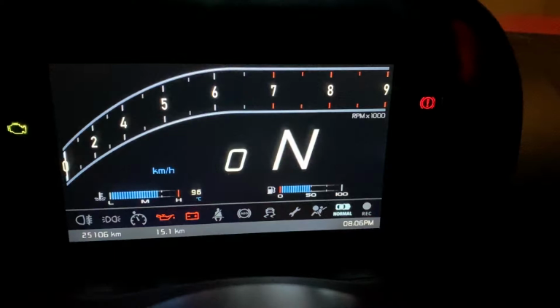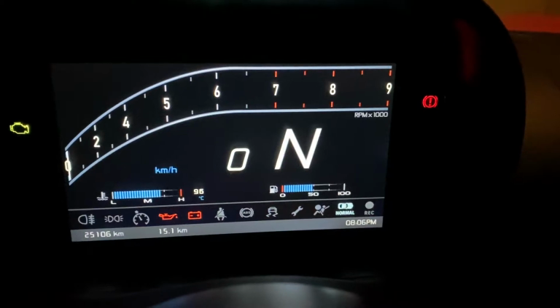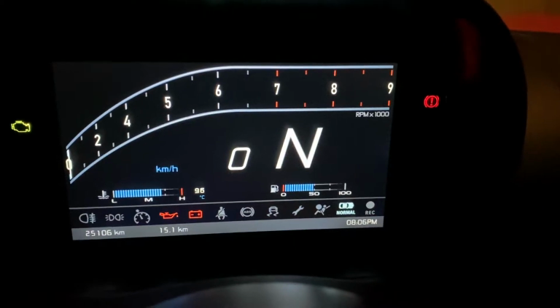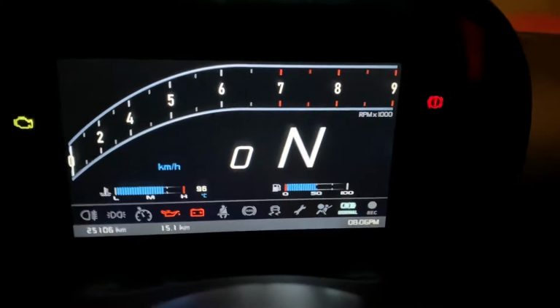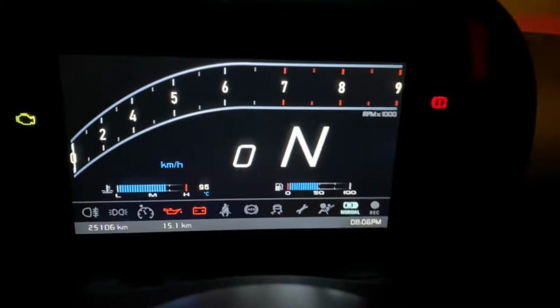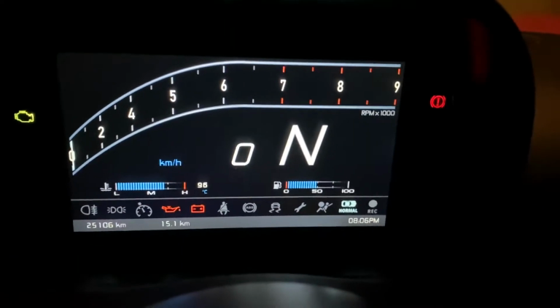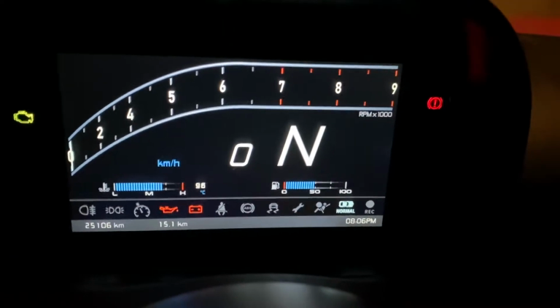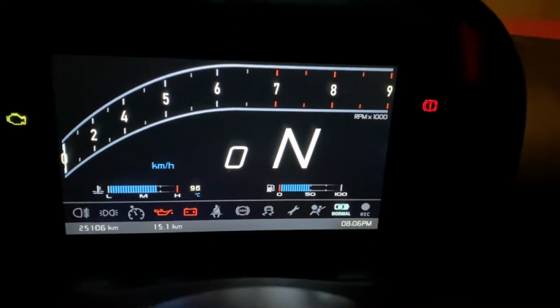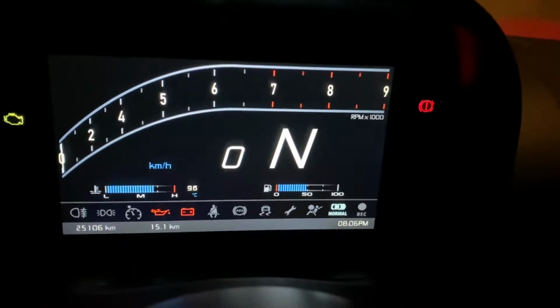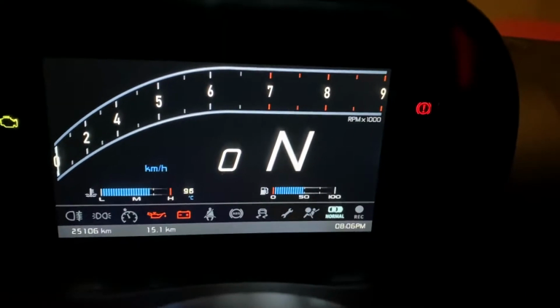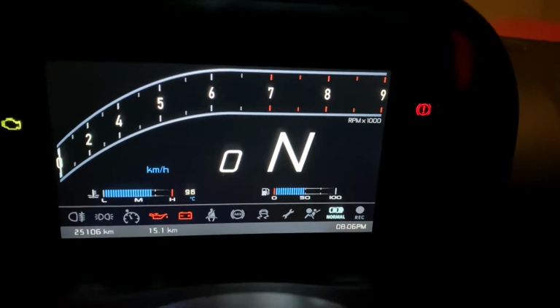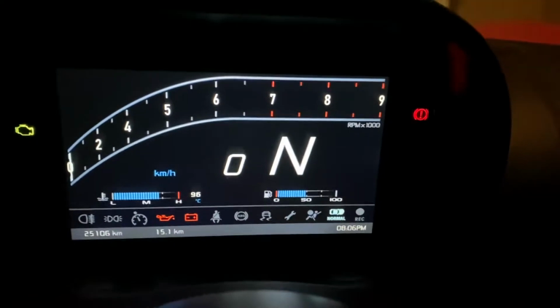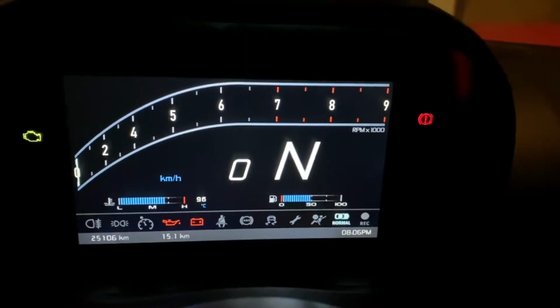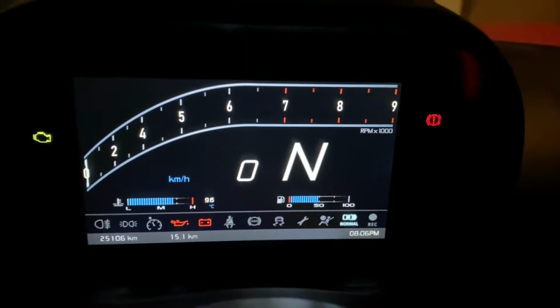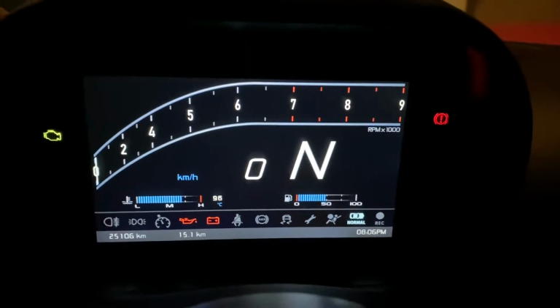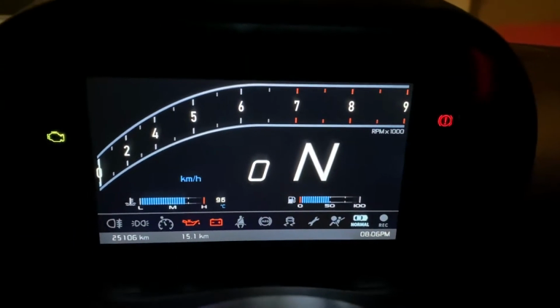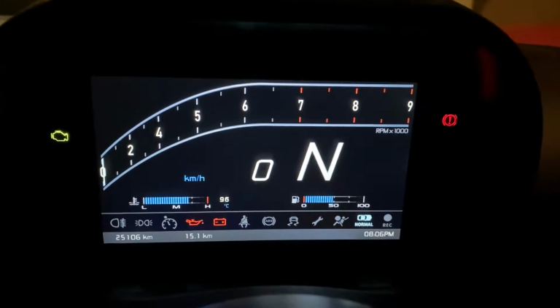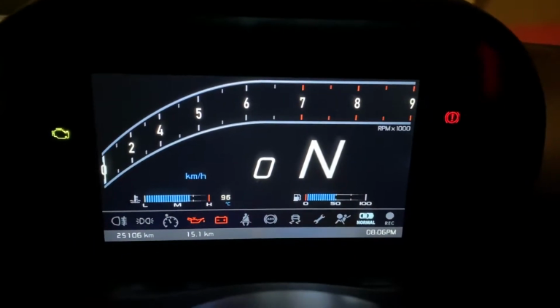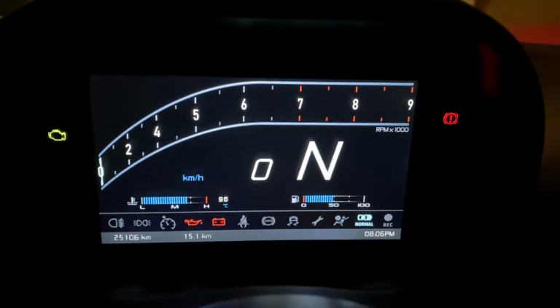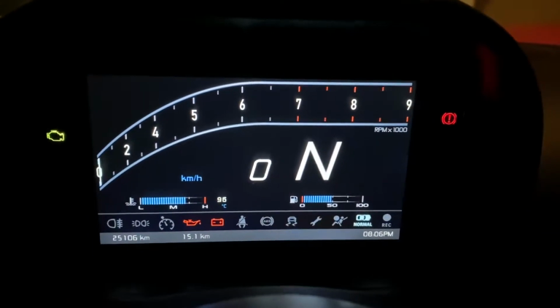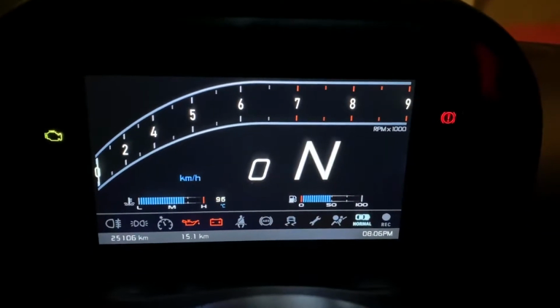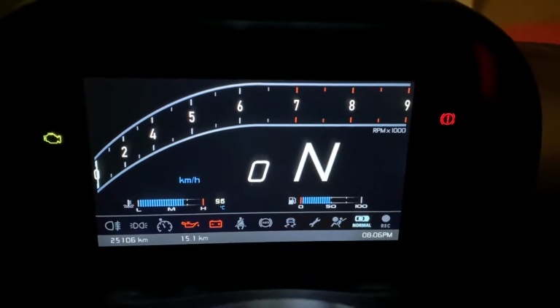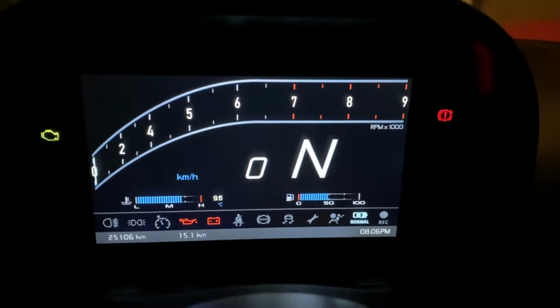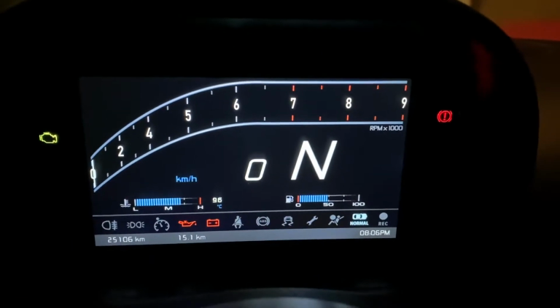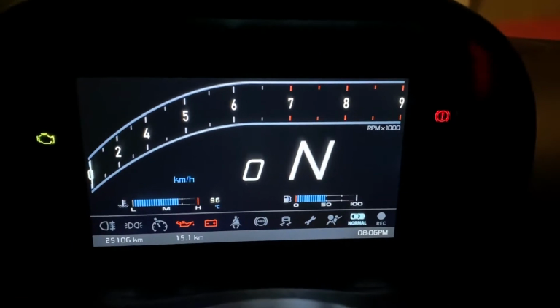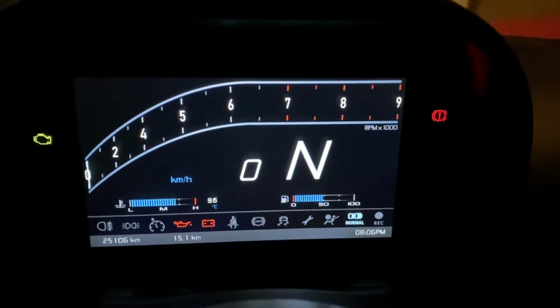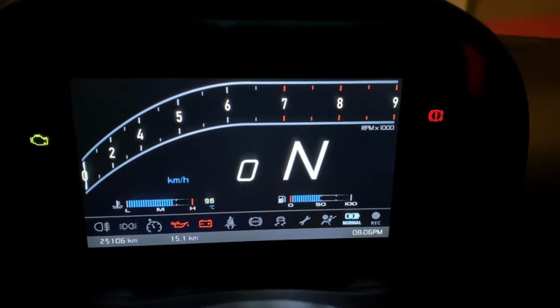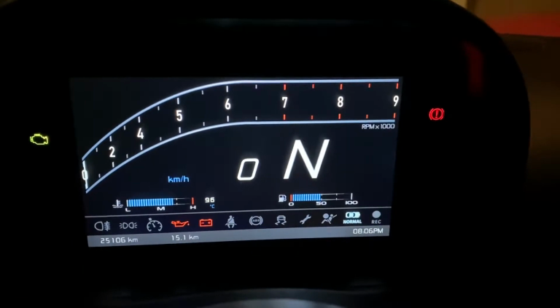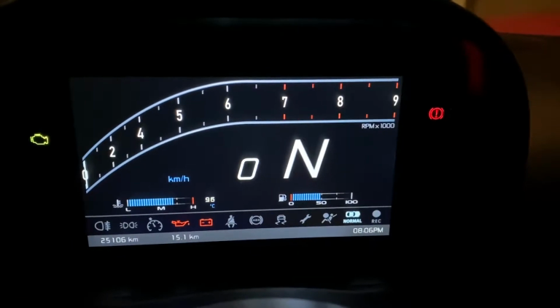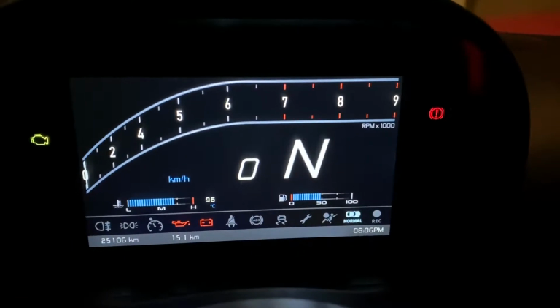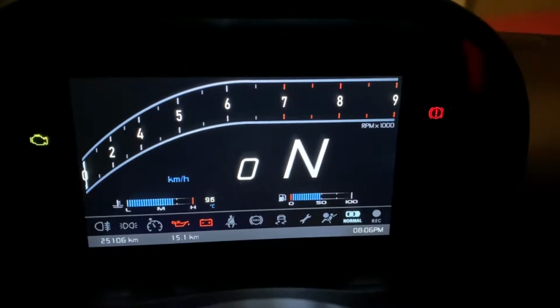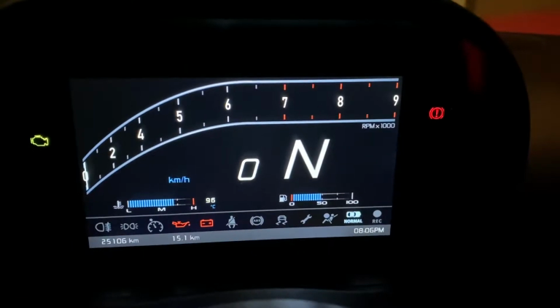Hey guys, today we're taking a look at the AIM MX2E for Lotus Elise and Exige with Toyota engines.